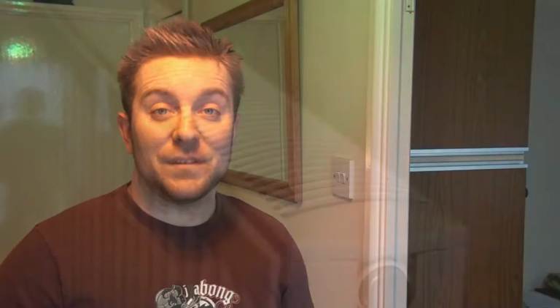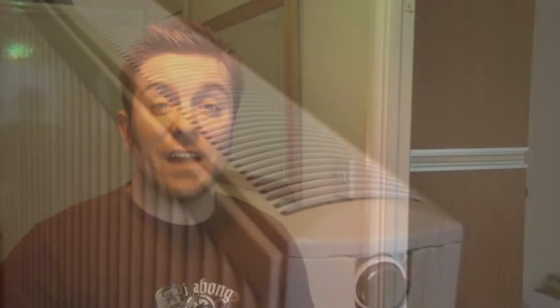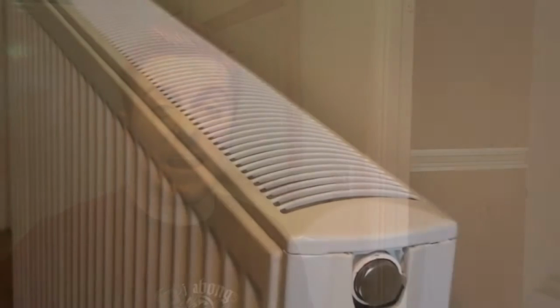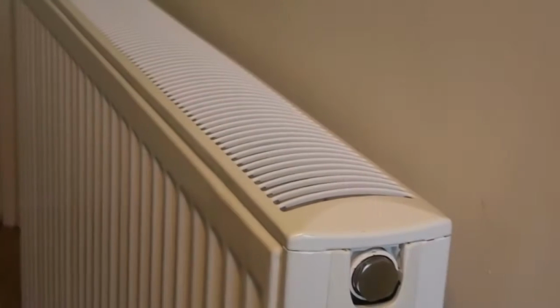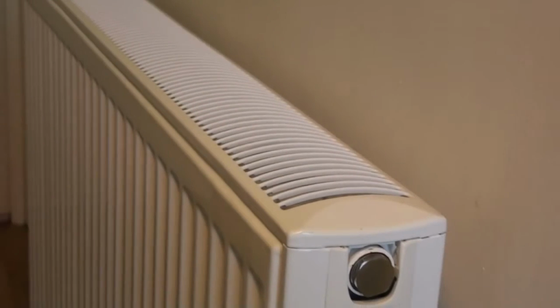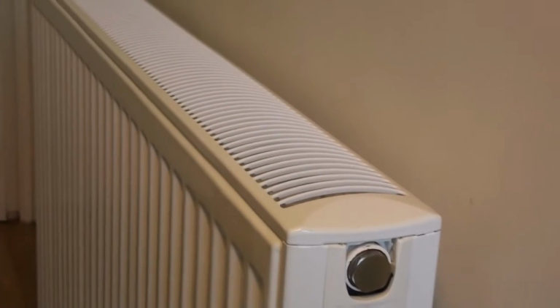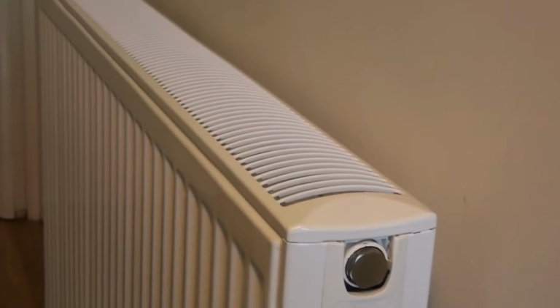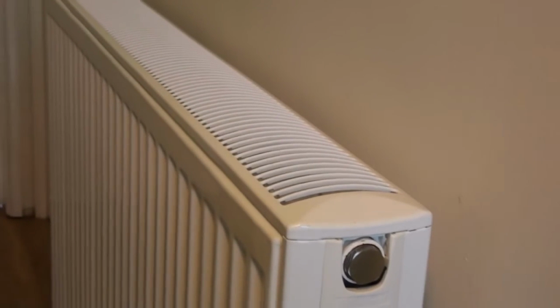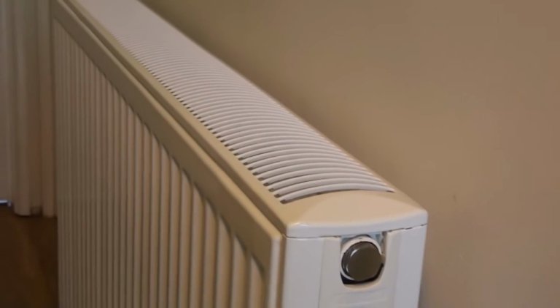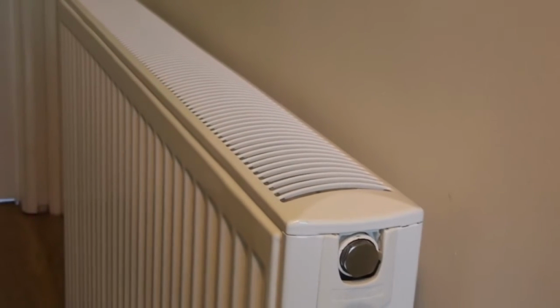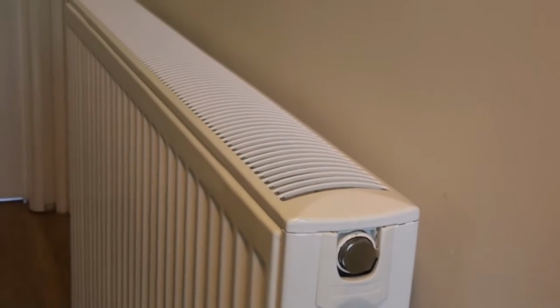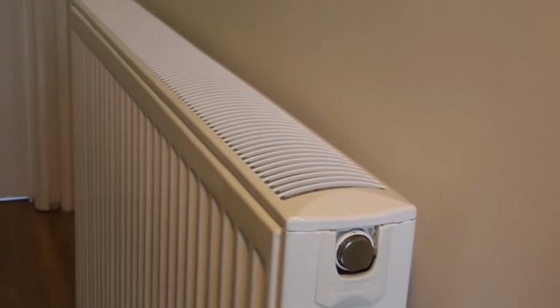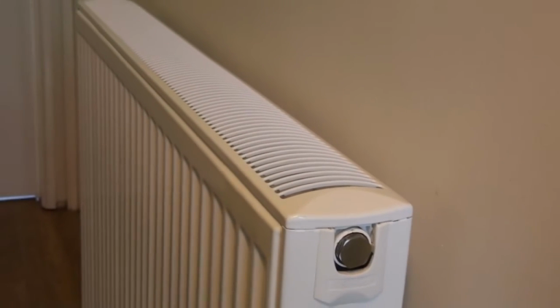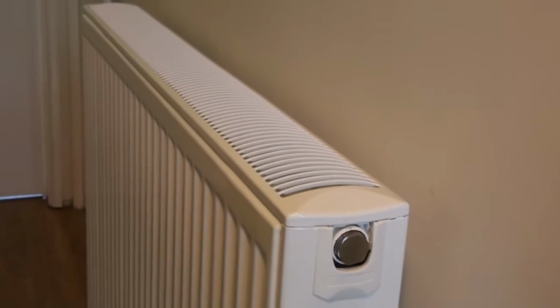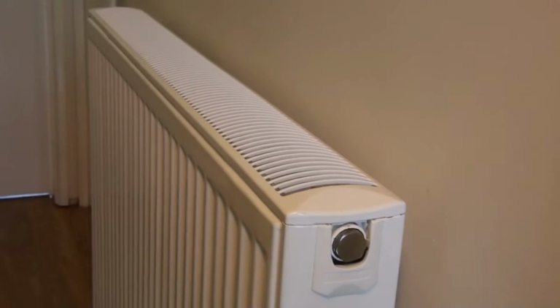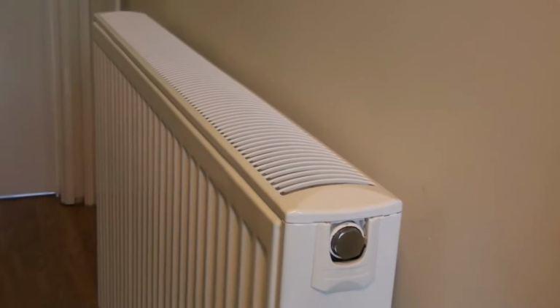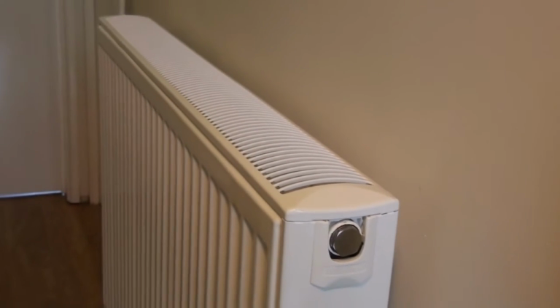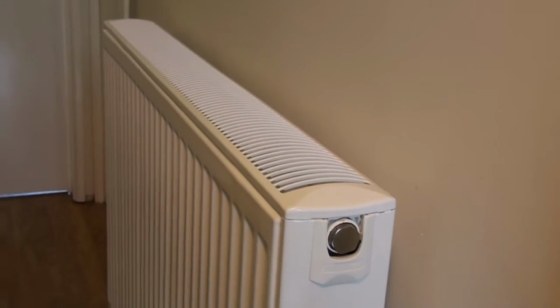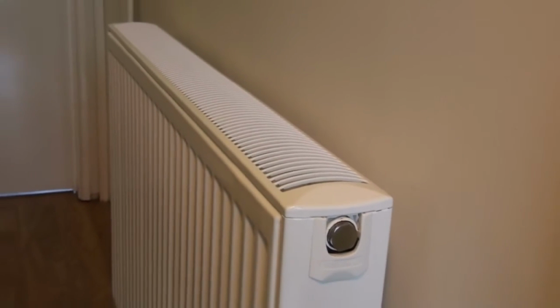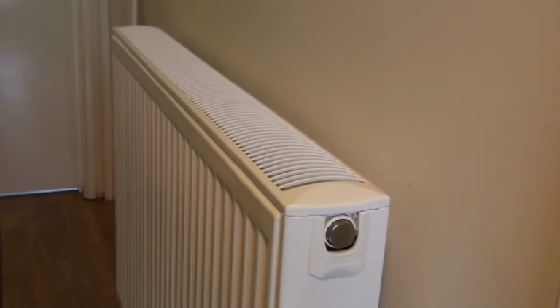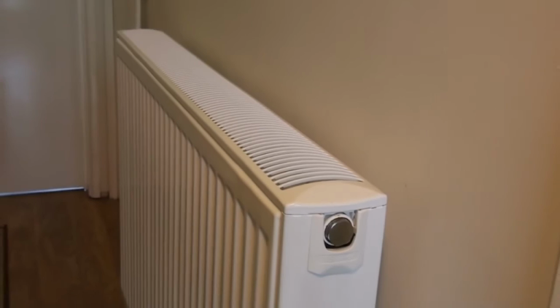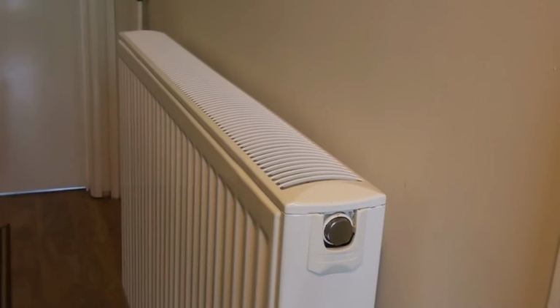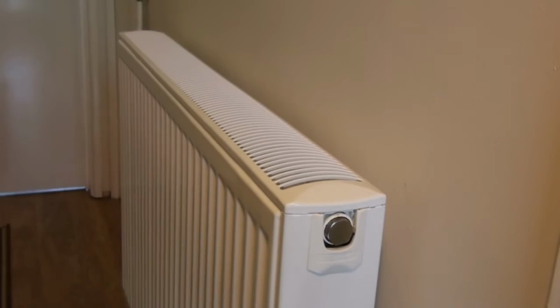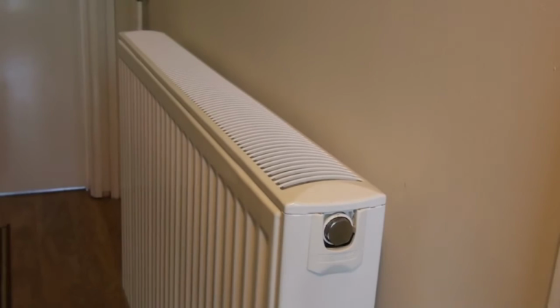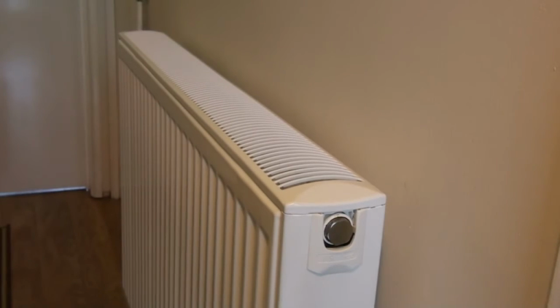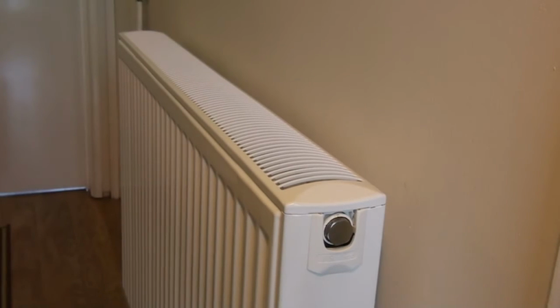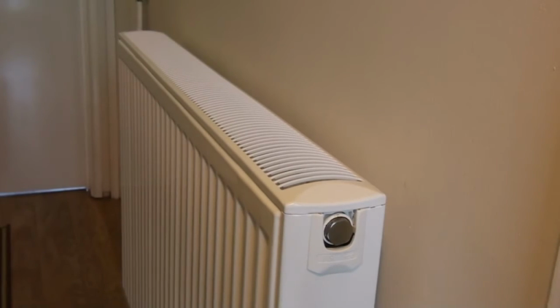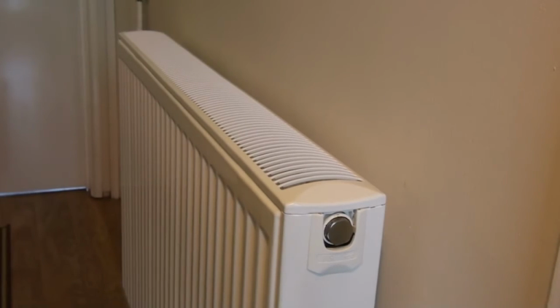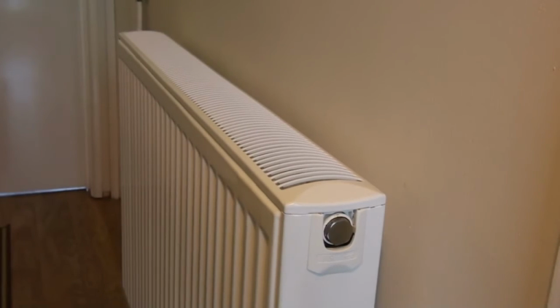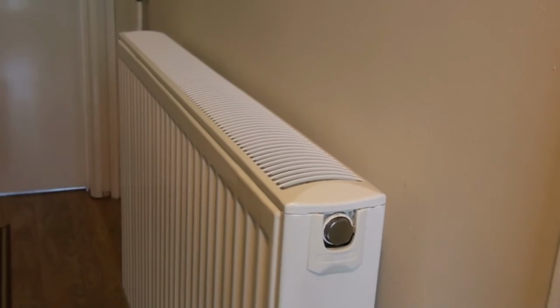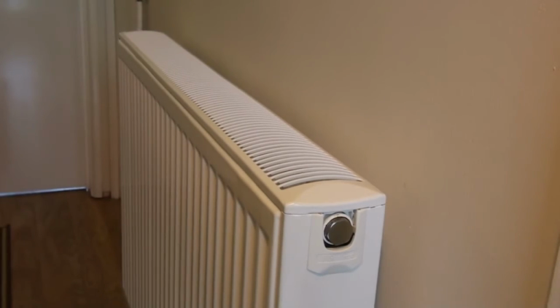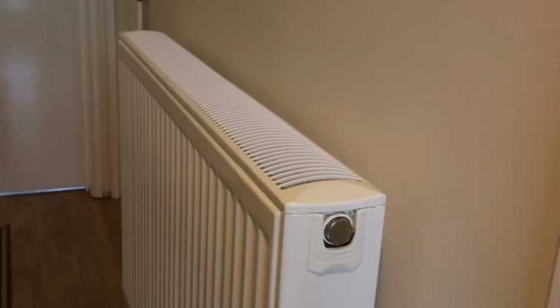Today we're going to have a look at convecting radiators and the advantages they have over just panel radiators.